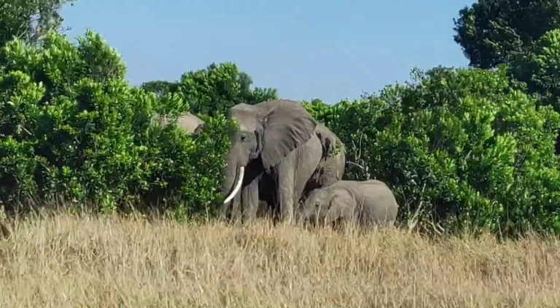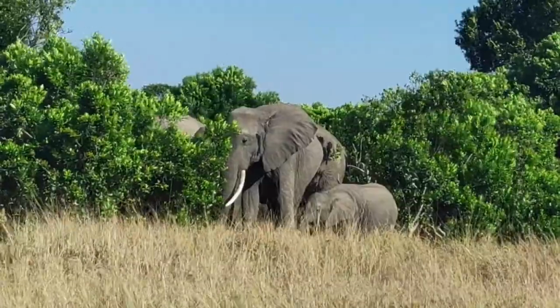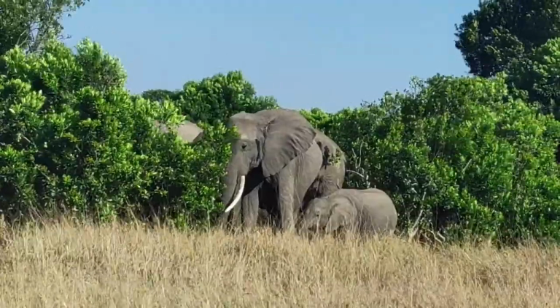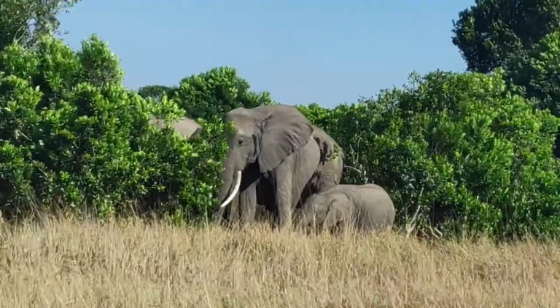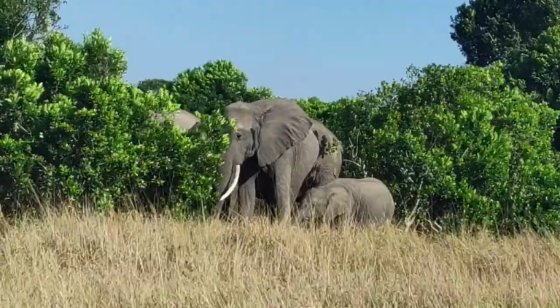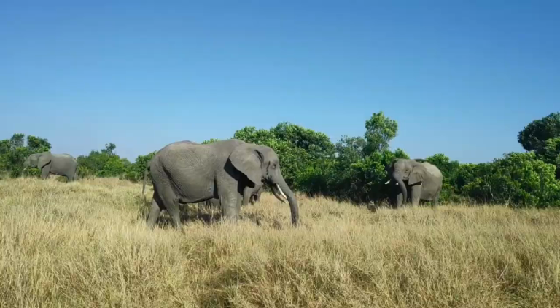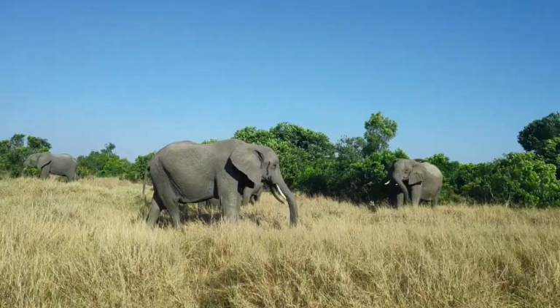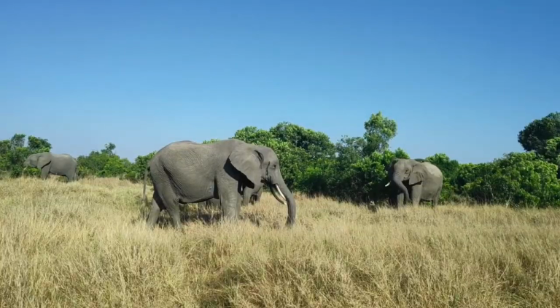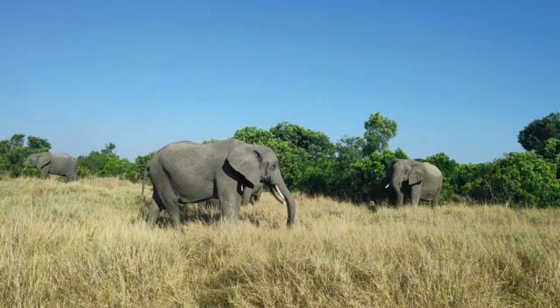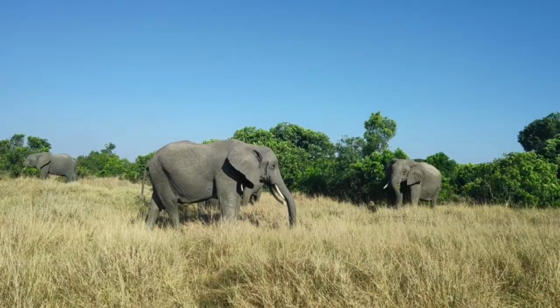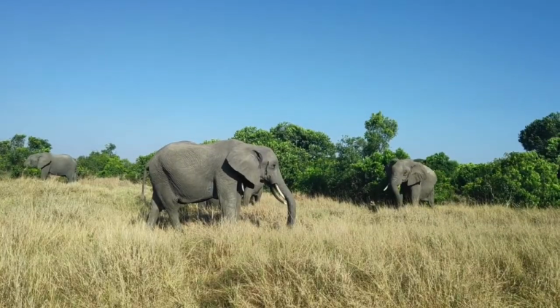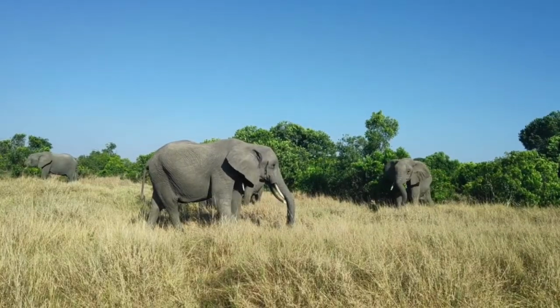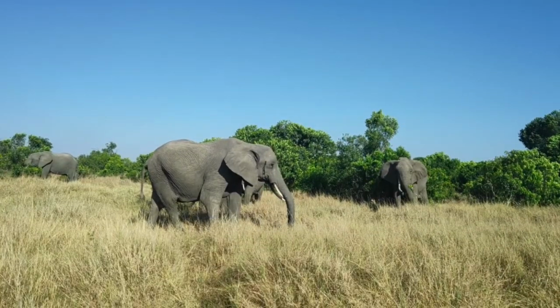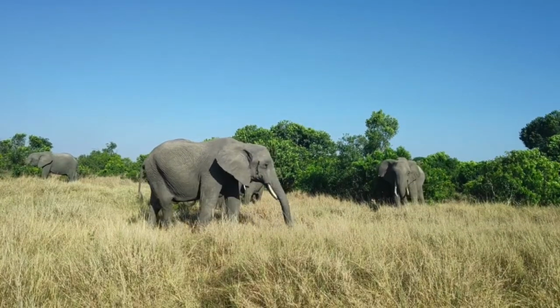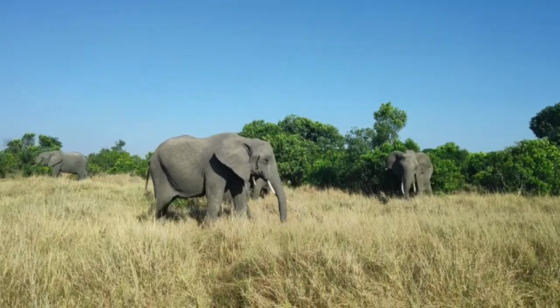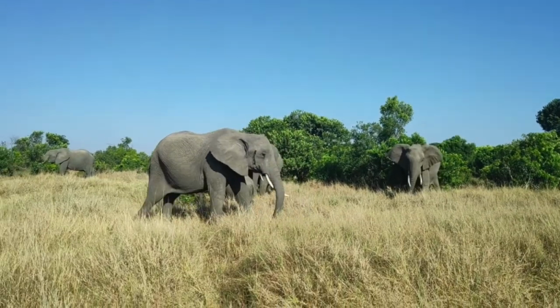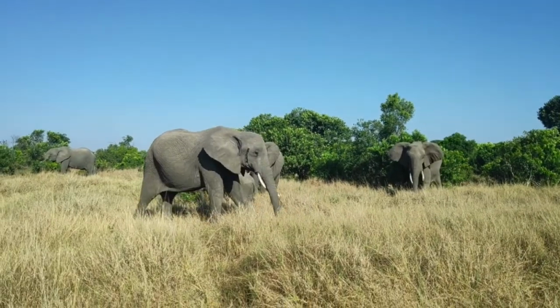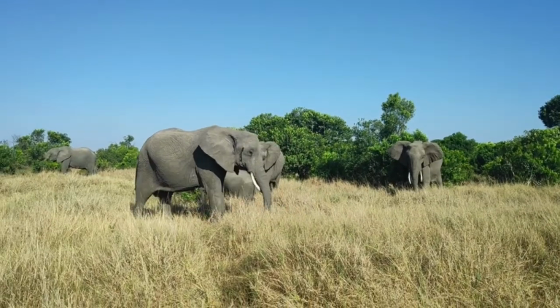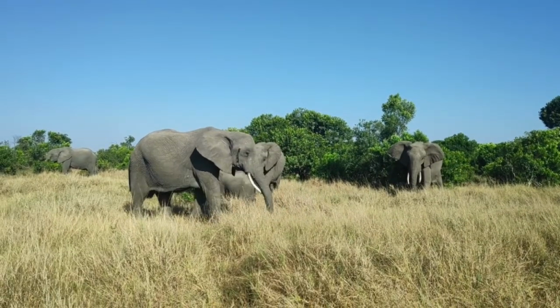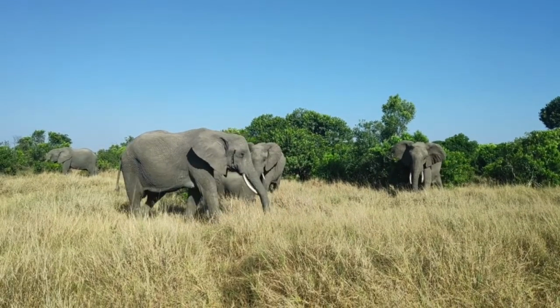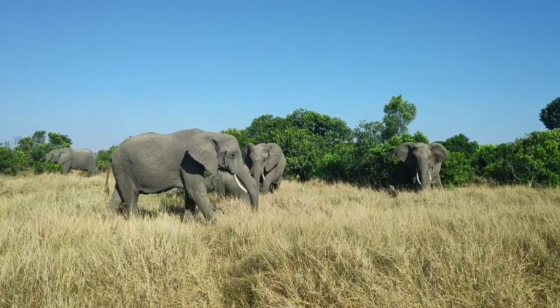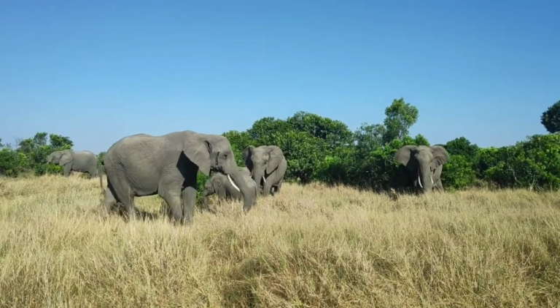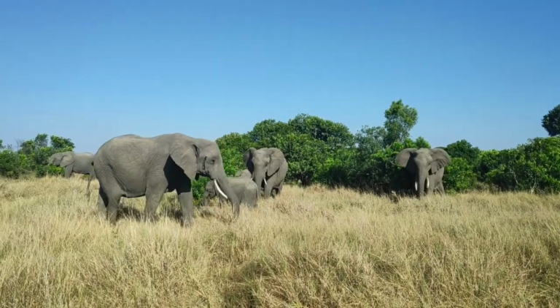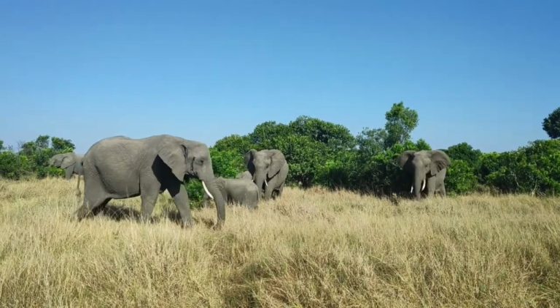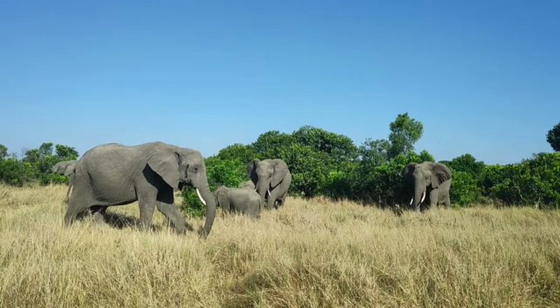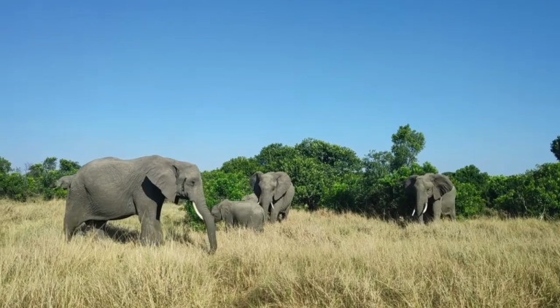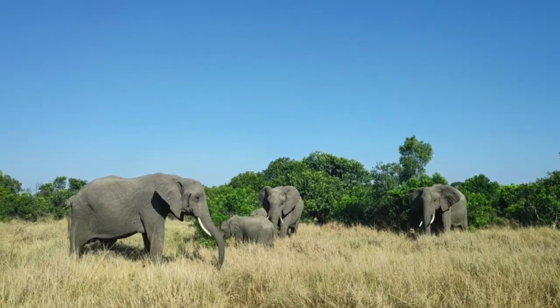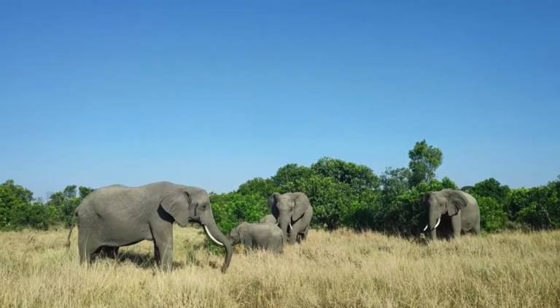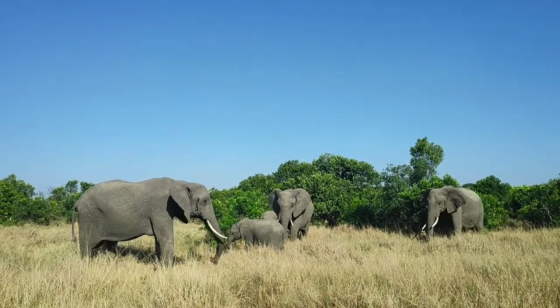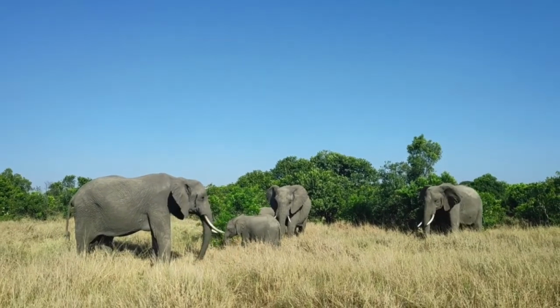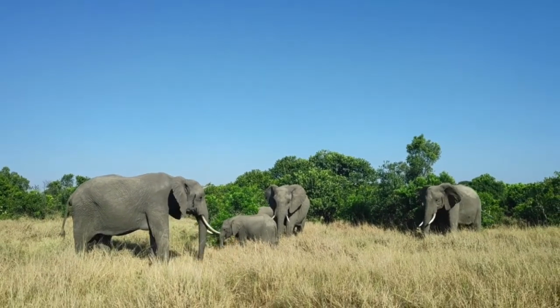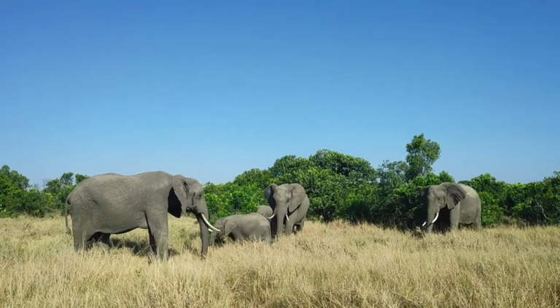Wow, that's a lot, isn't it? Elephants also use their trunks as a snorkel when swimming.